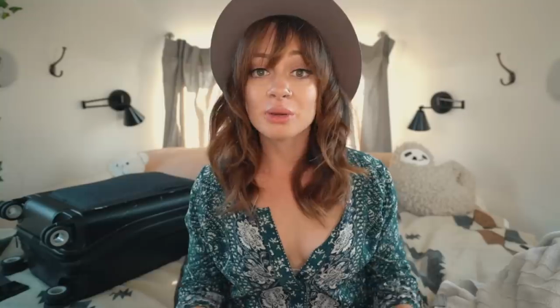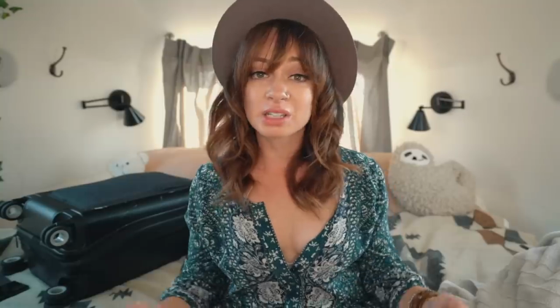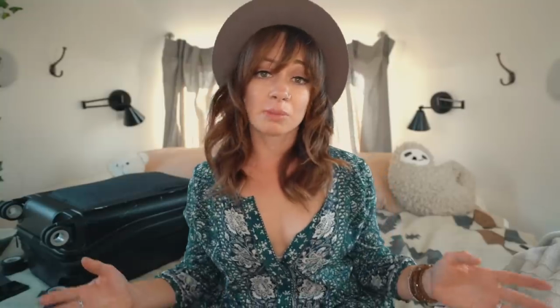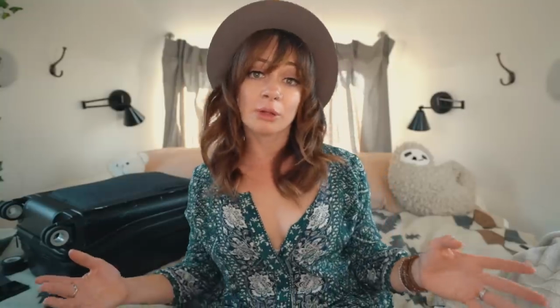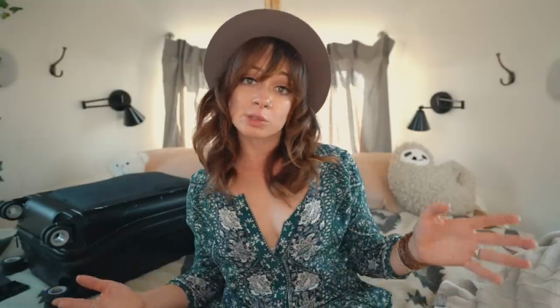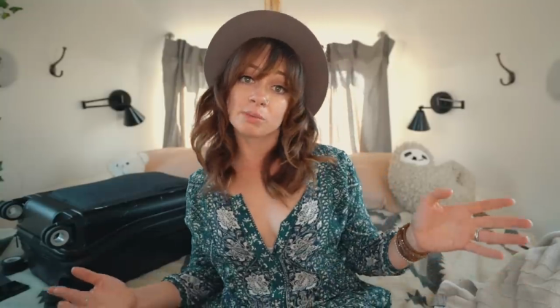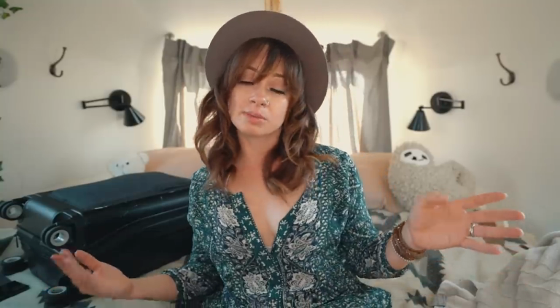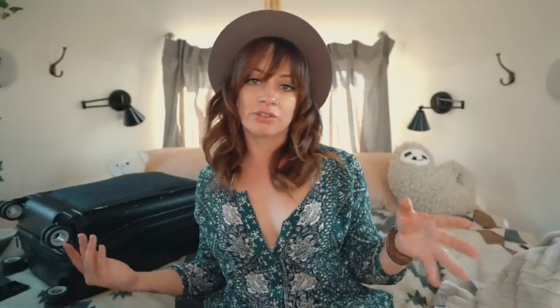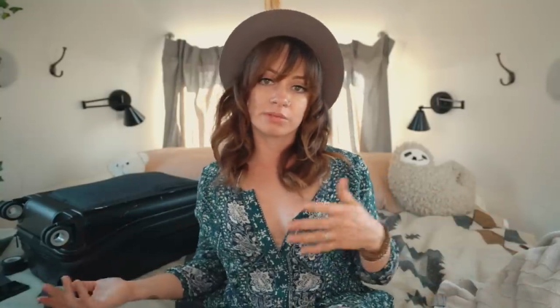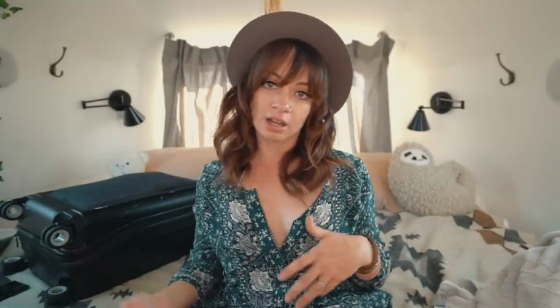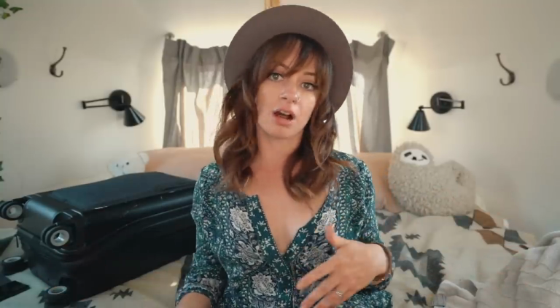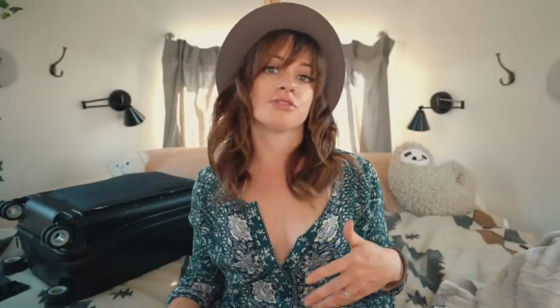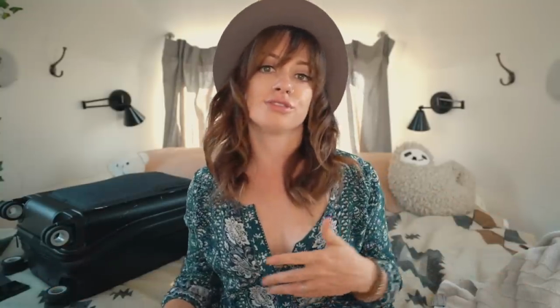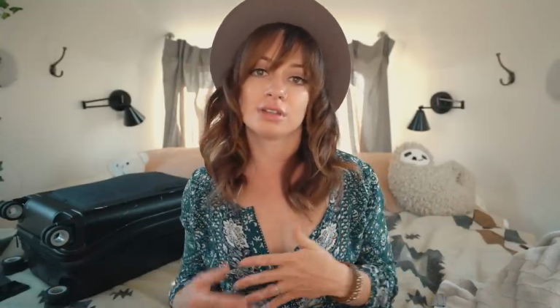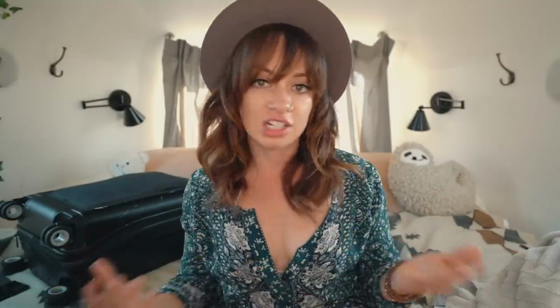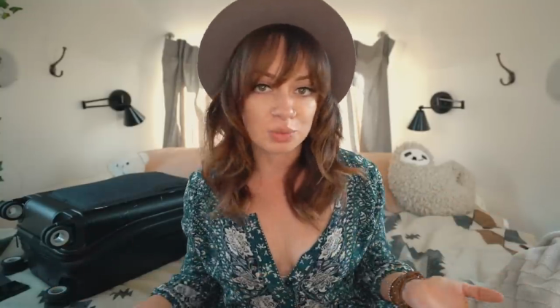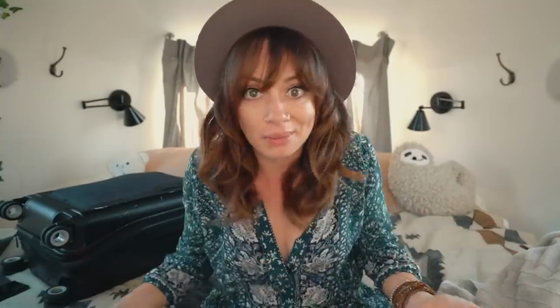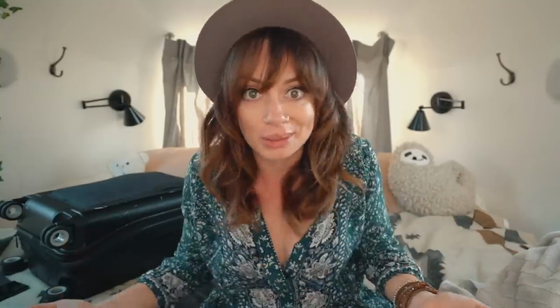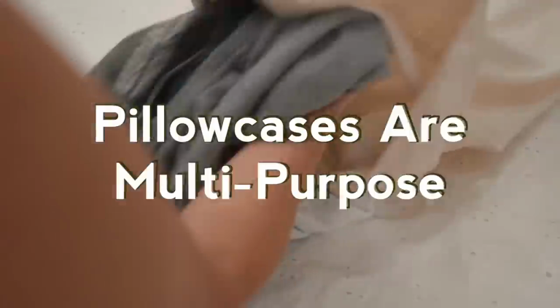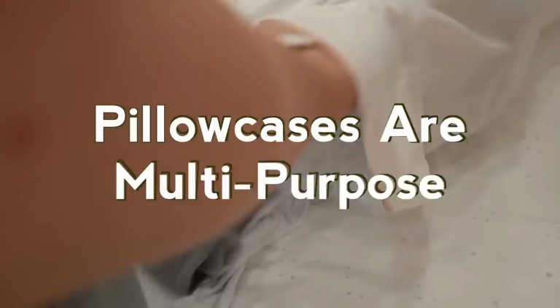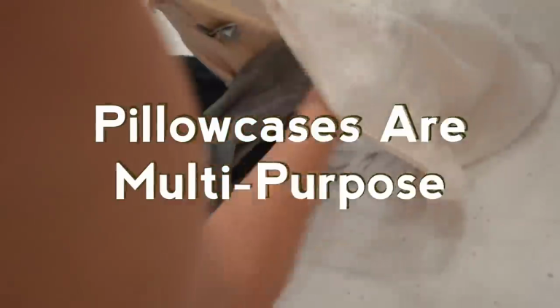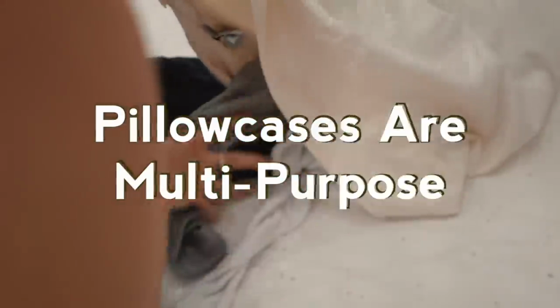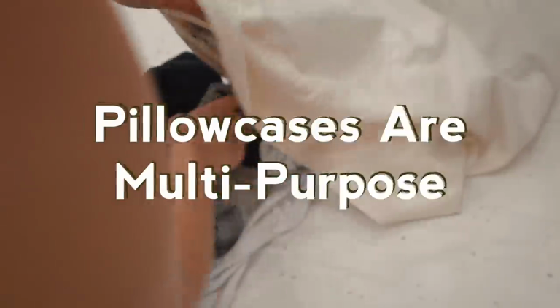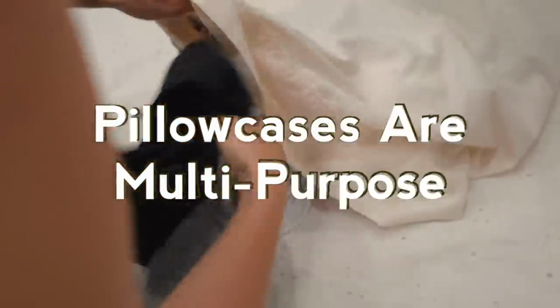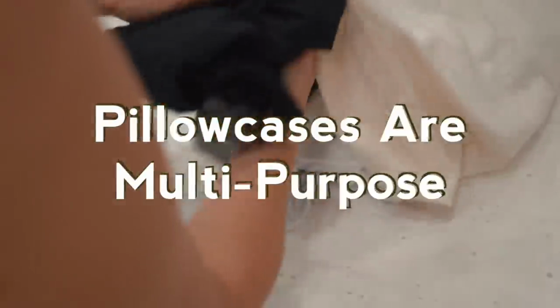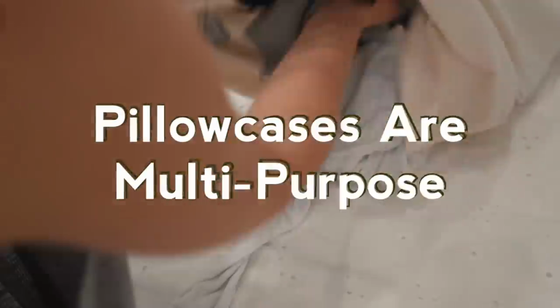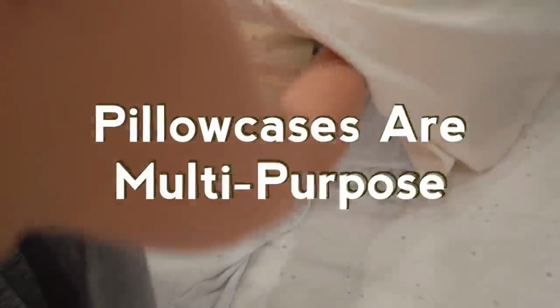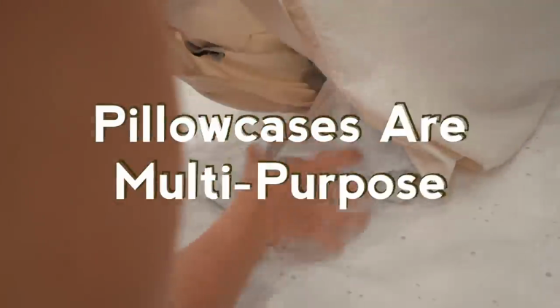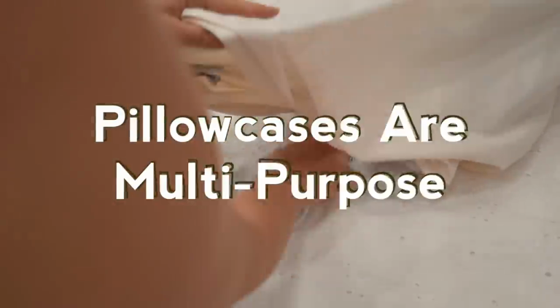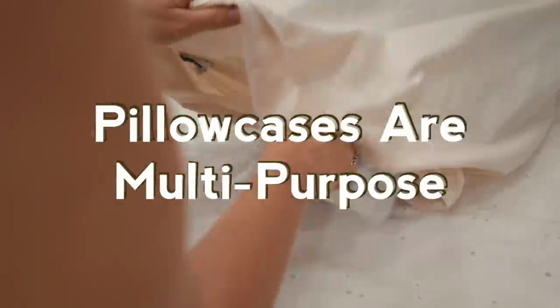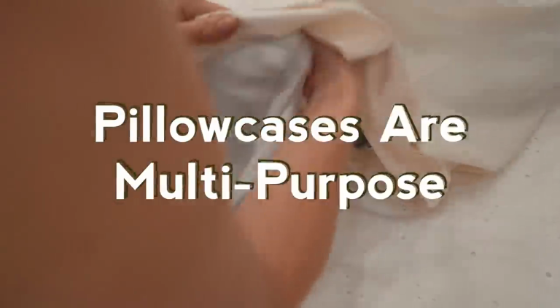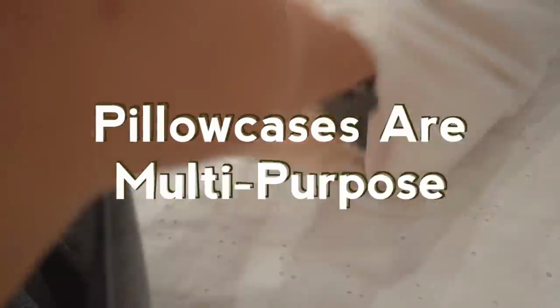I always like to bring a pillowcase with me, especially if I'm staying in hostels and I just want my own pillowcase. It's also great for laundry.